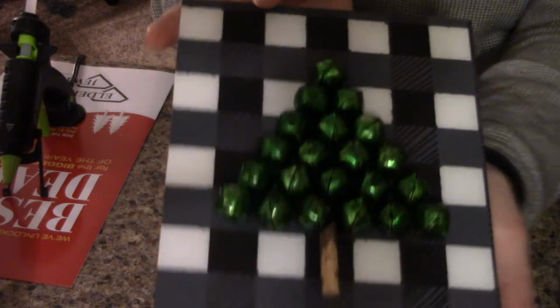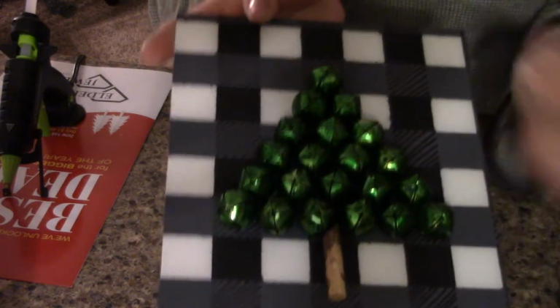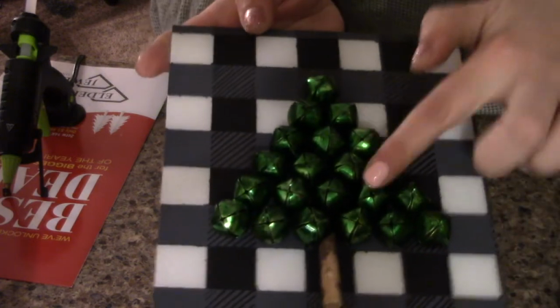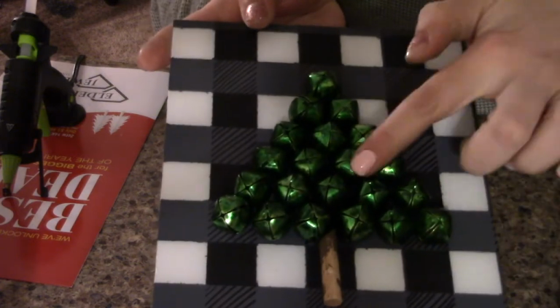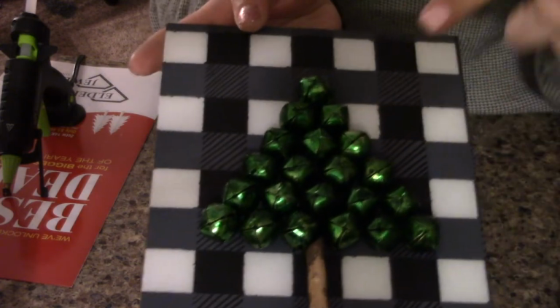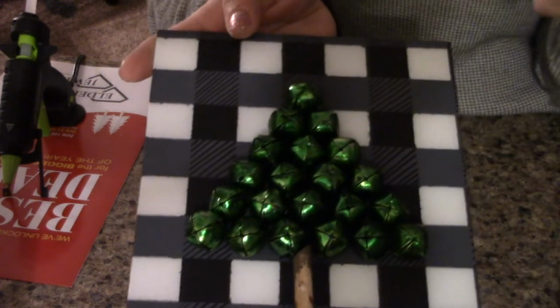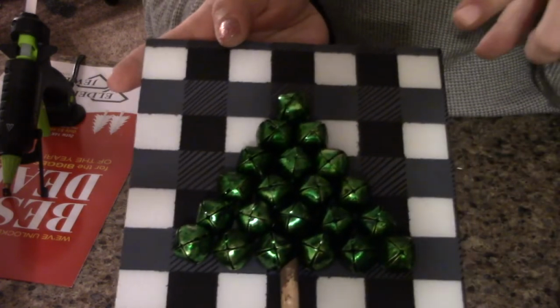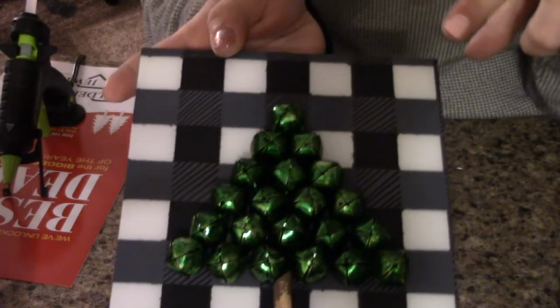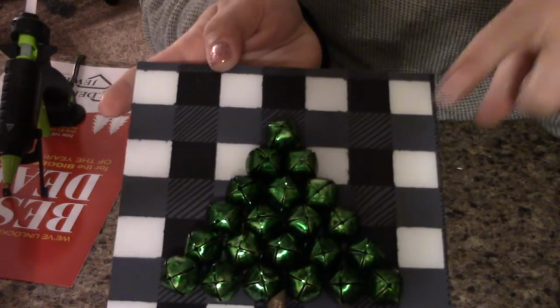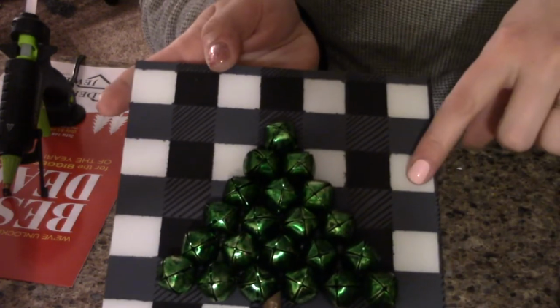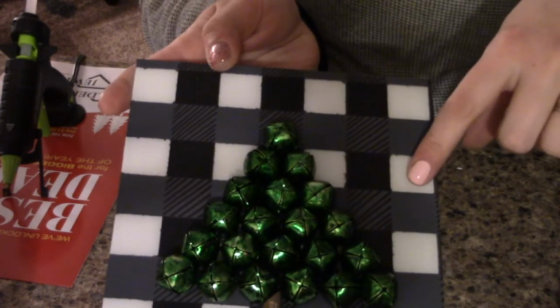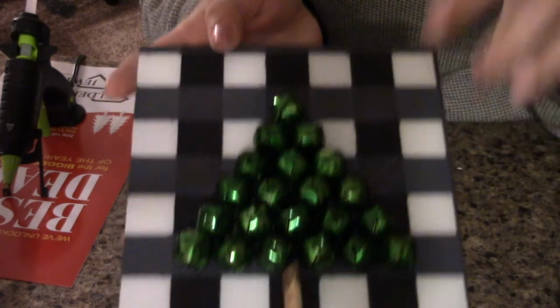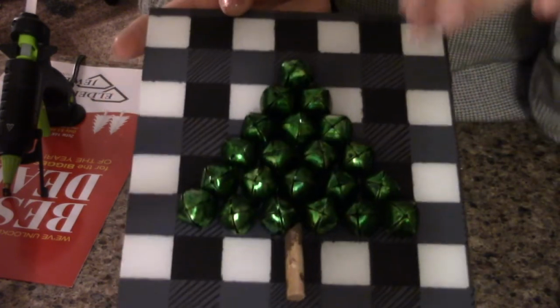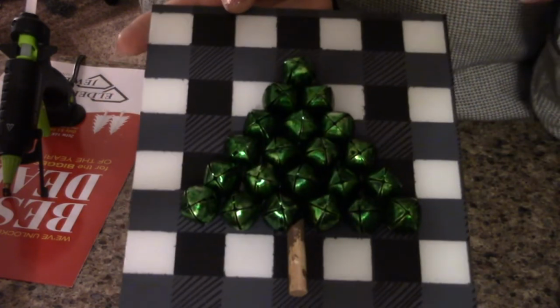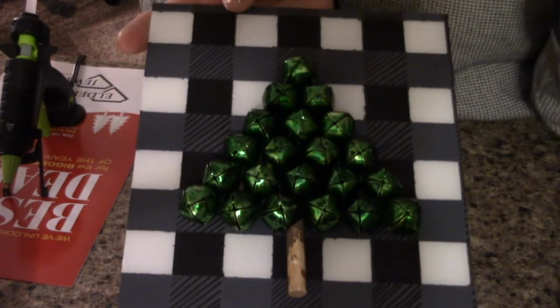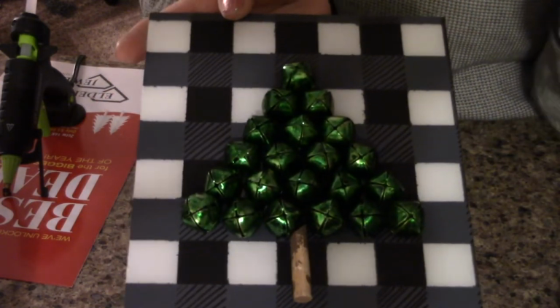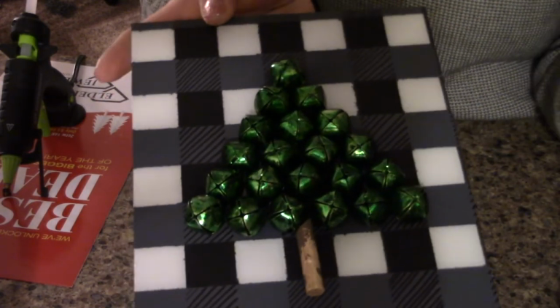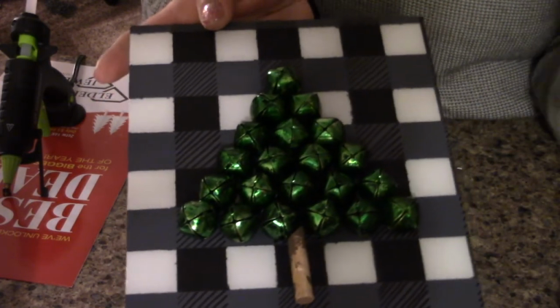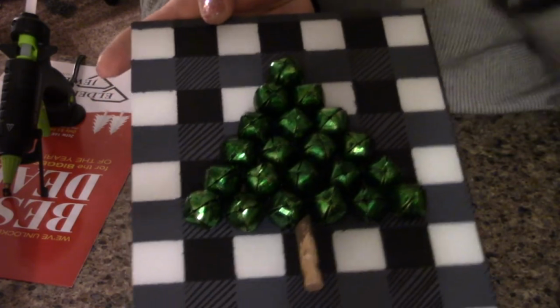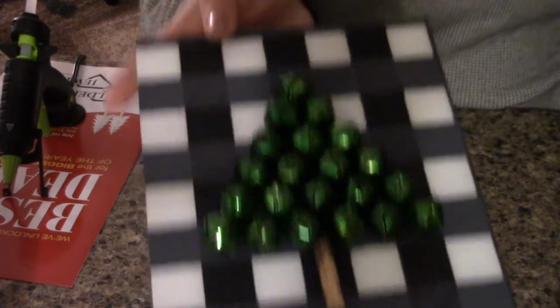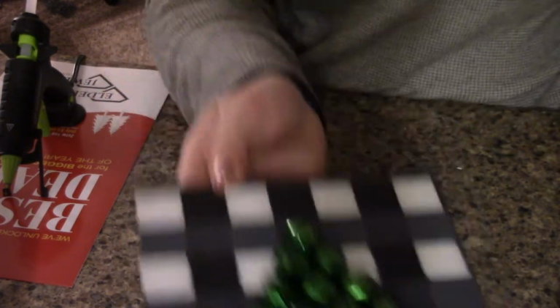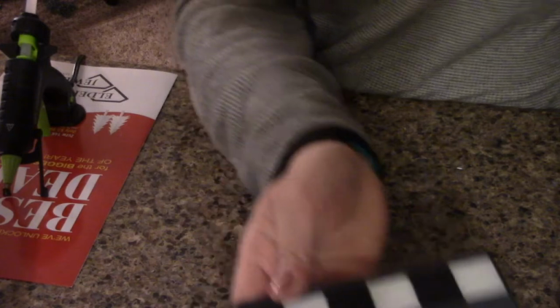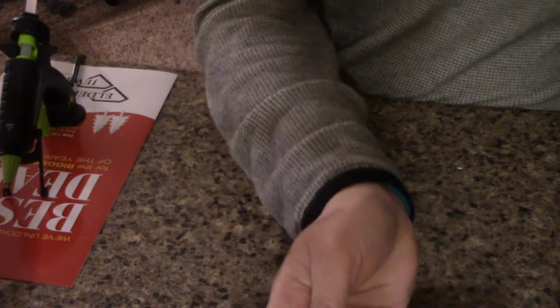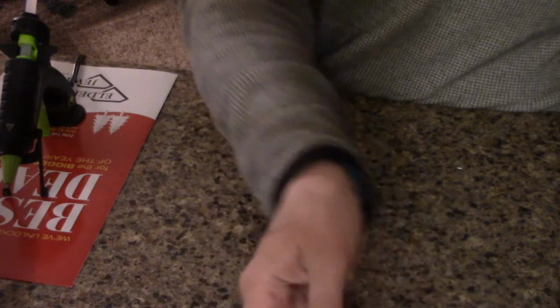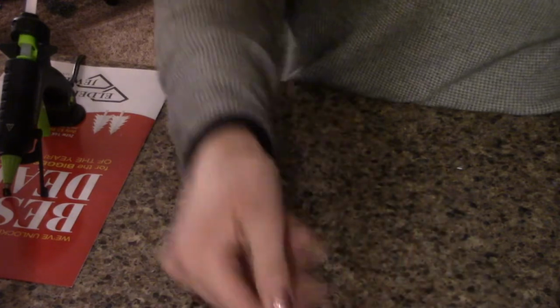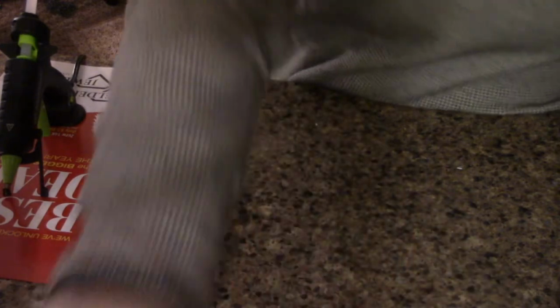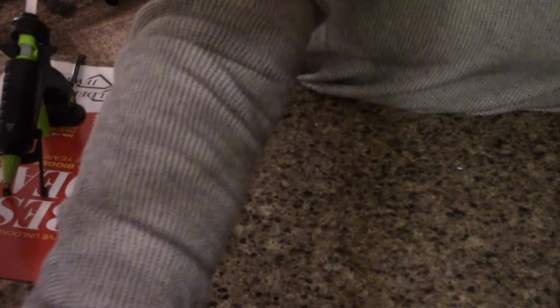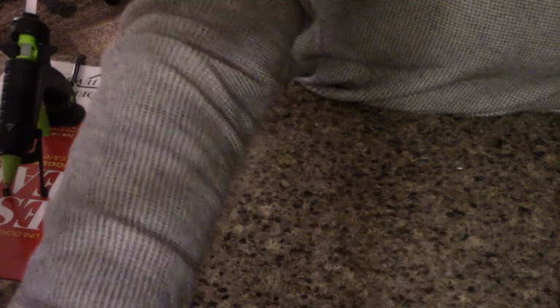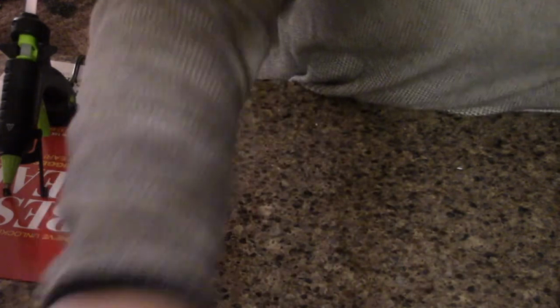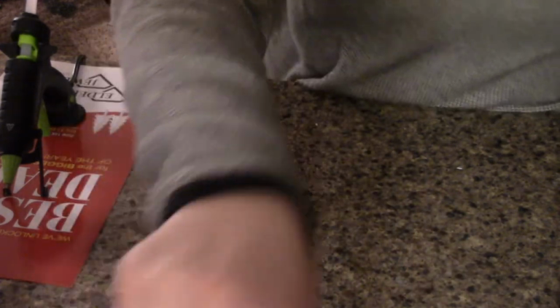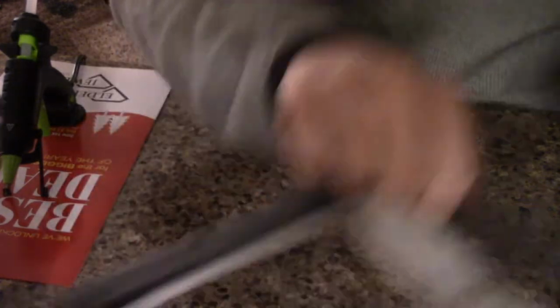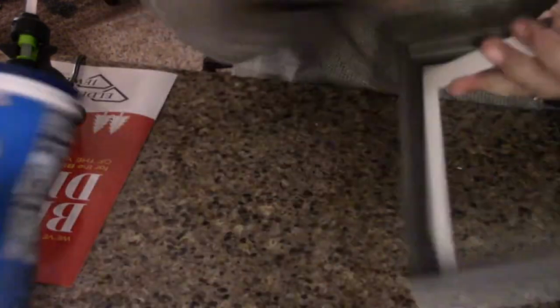I chose green because I thought it looked really good against the black and white, and I thought it would stand out a little bit better. Now I'm just going to go ahead and put it back in the frame.